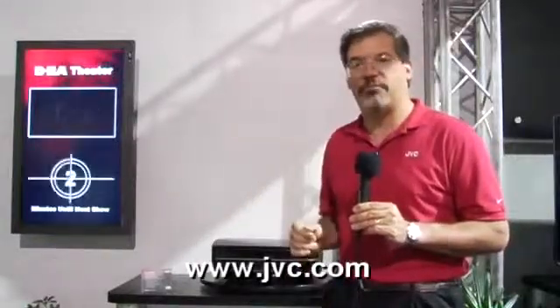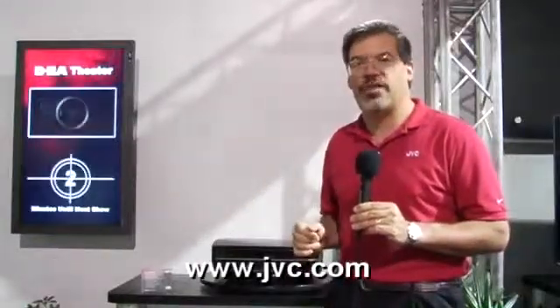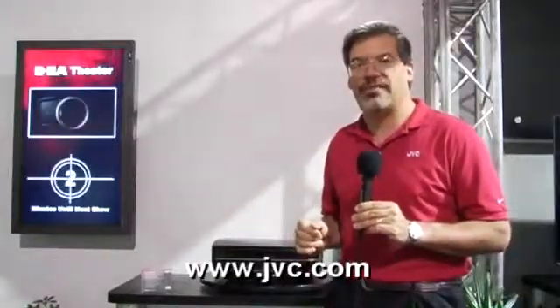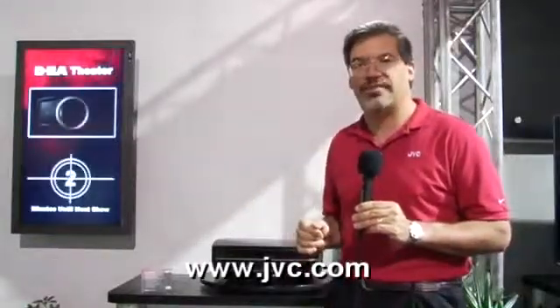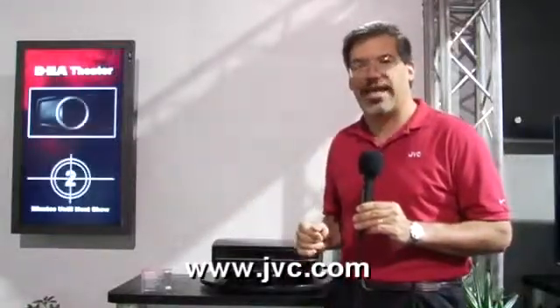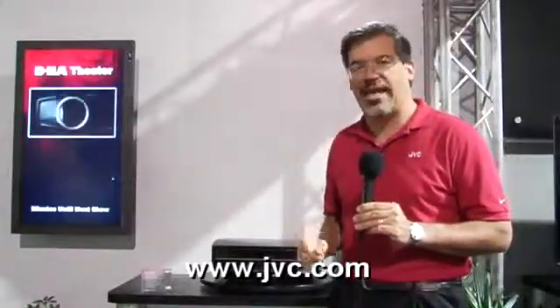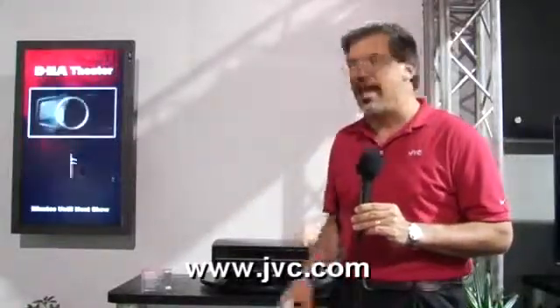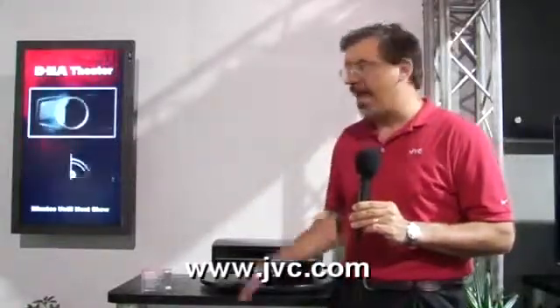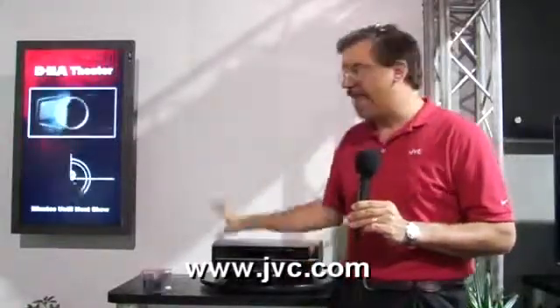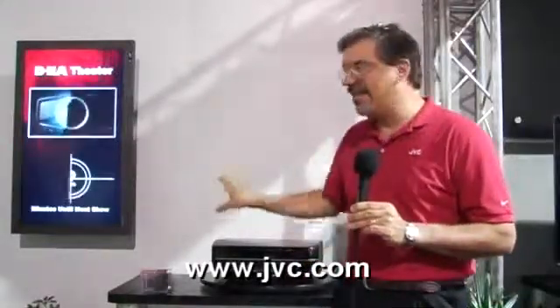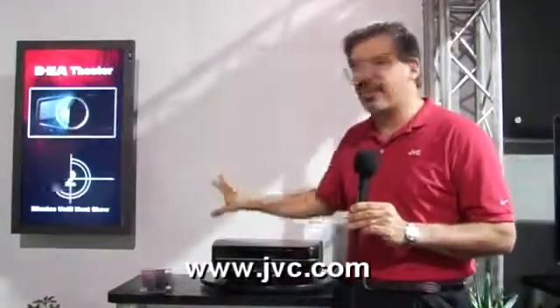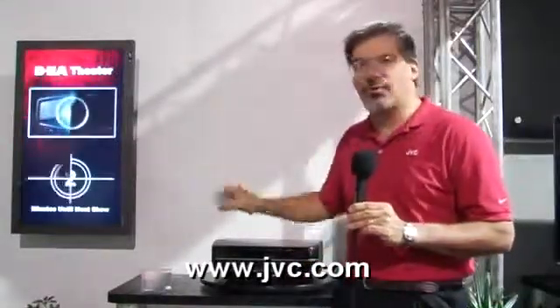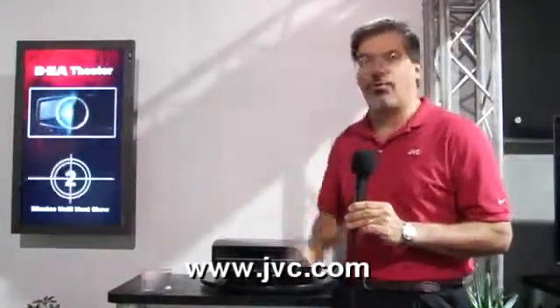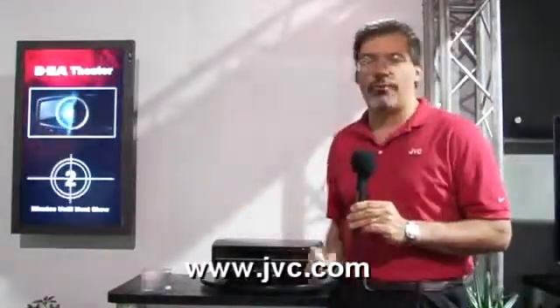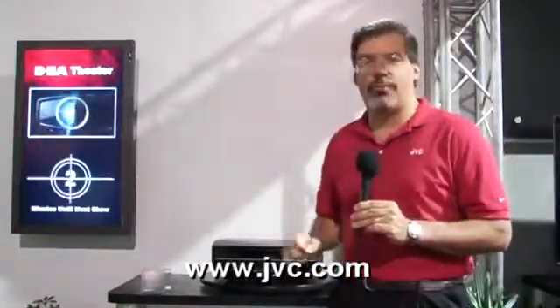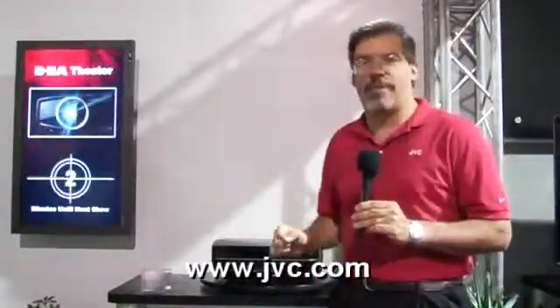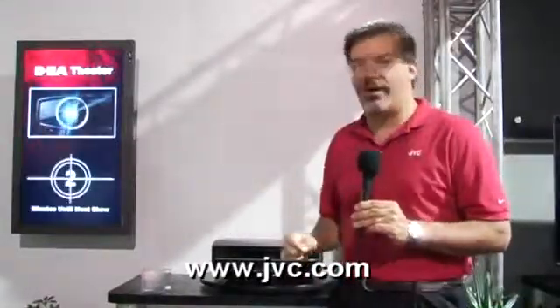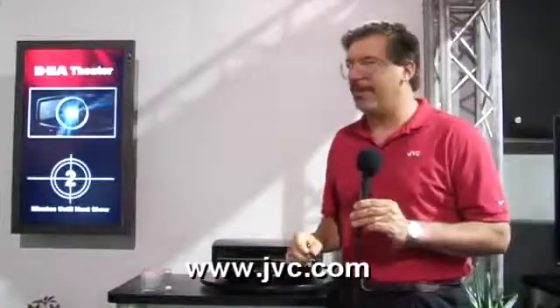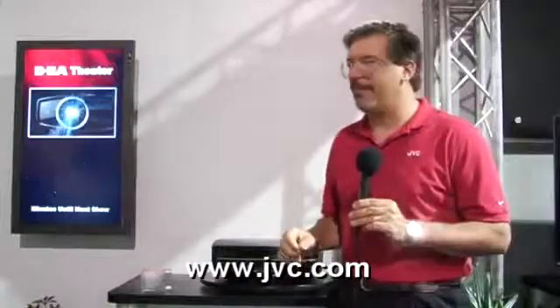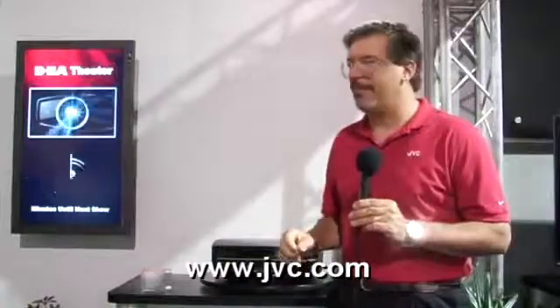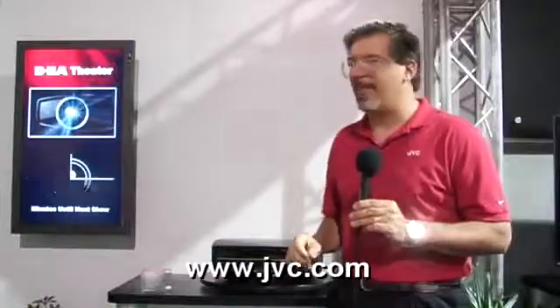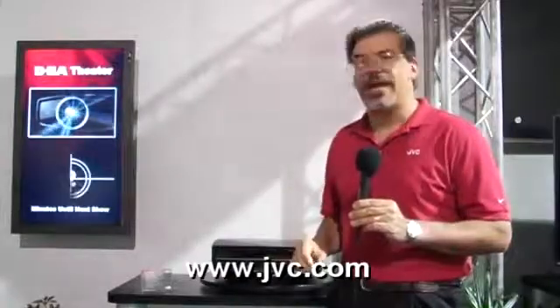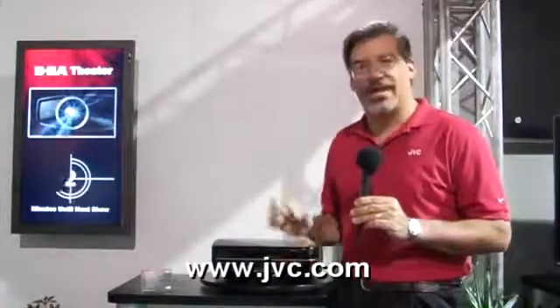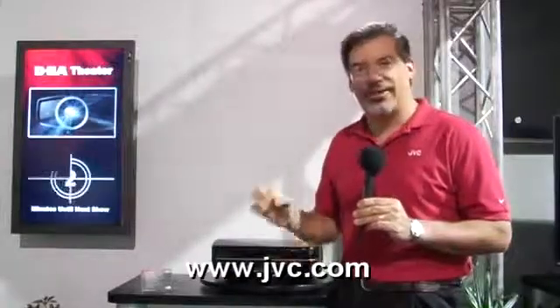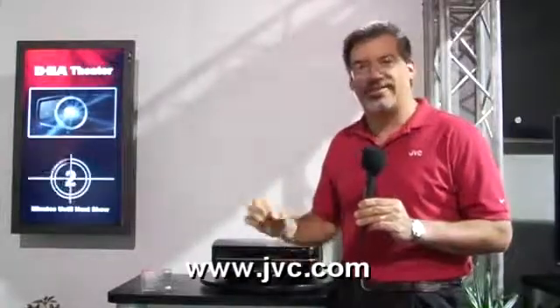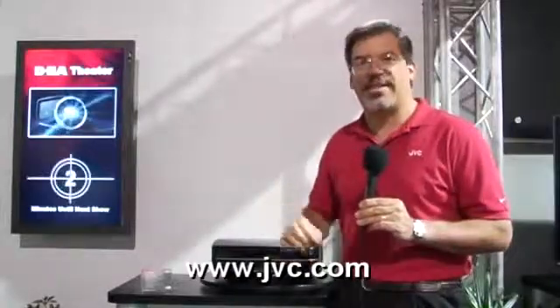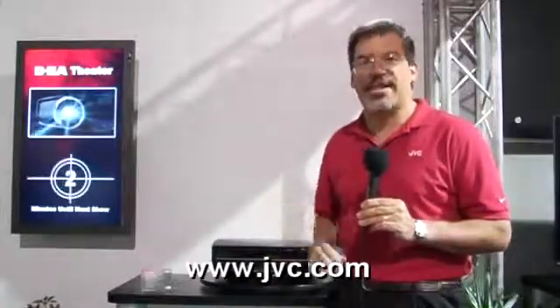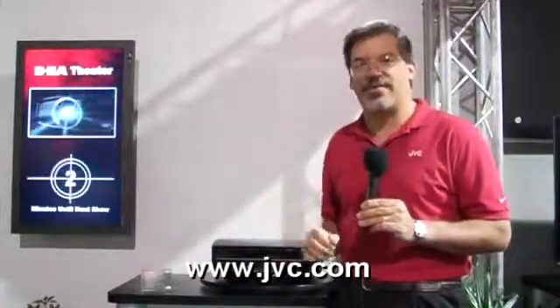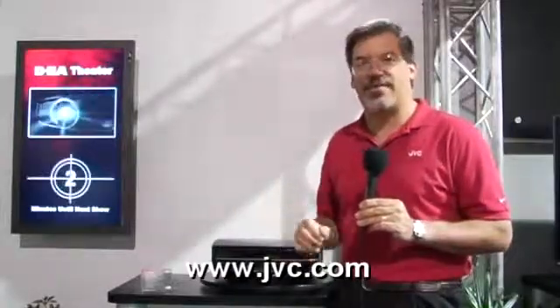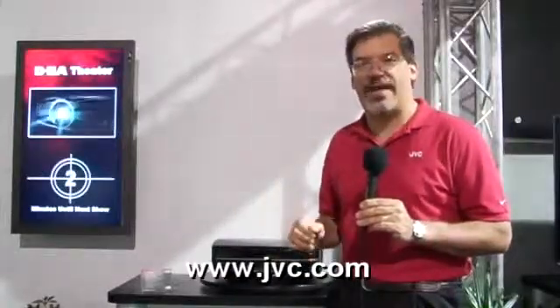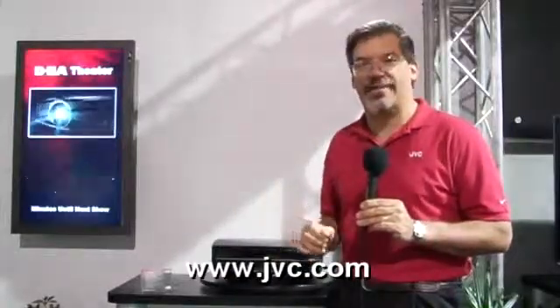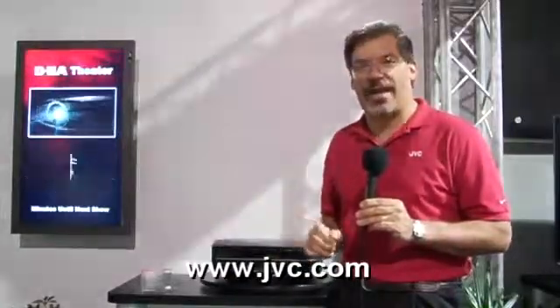This is the world premiere of these projectors here at CEDIA 2008.